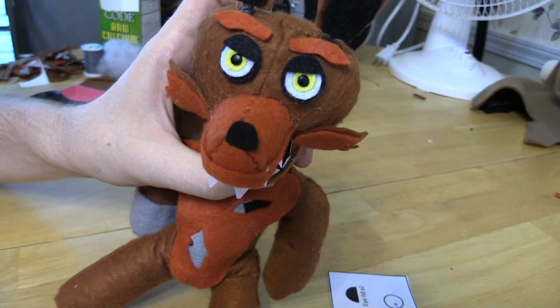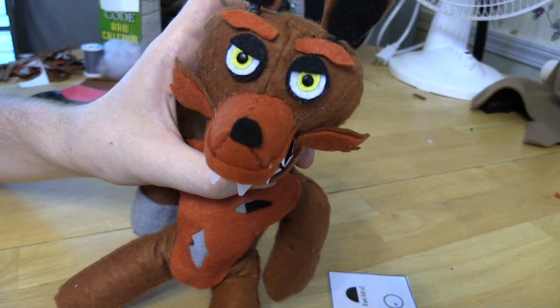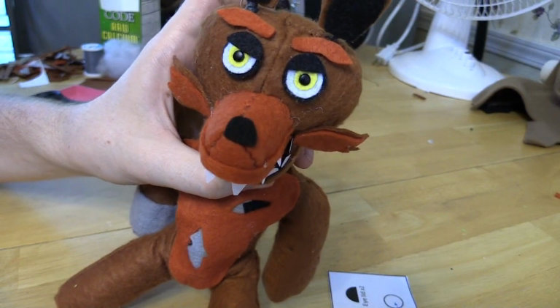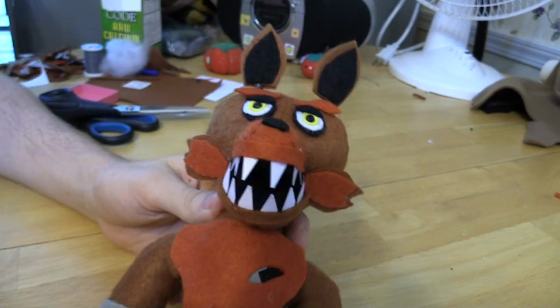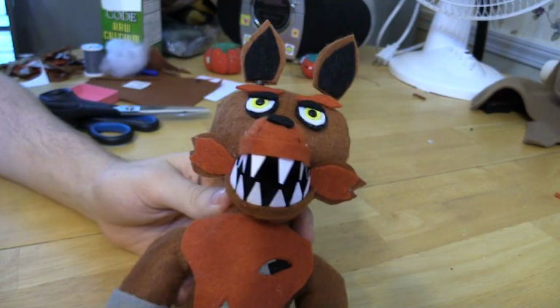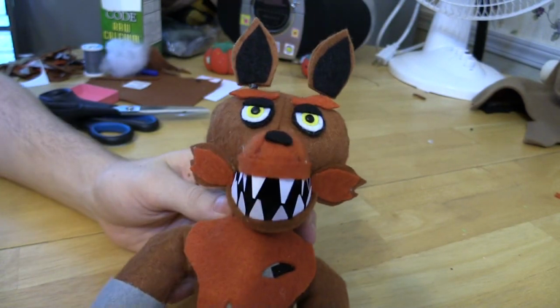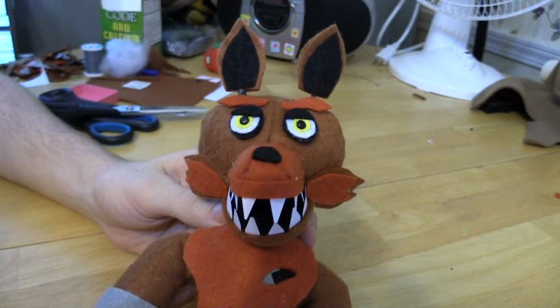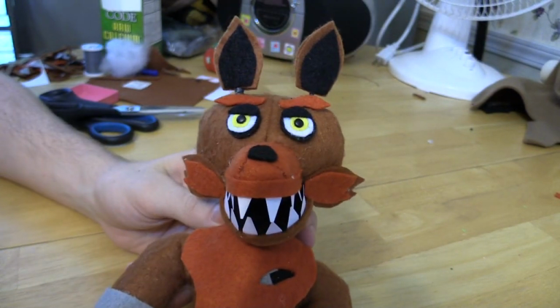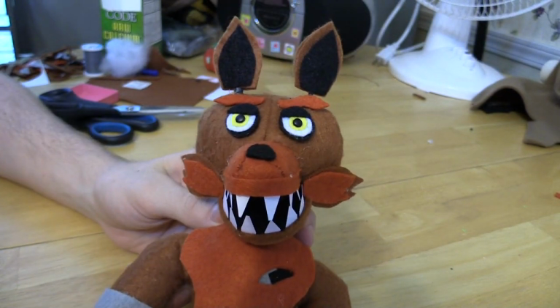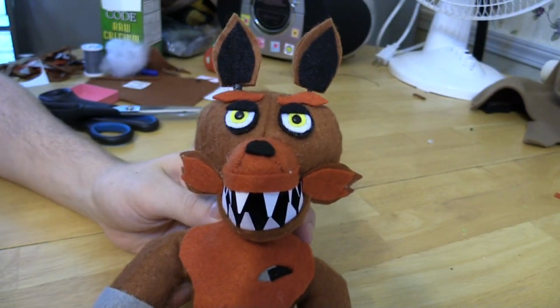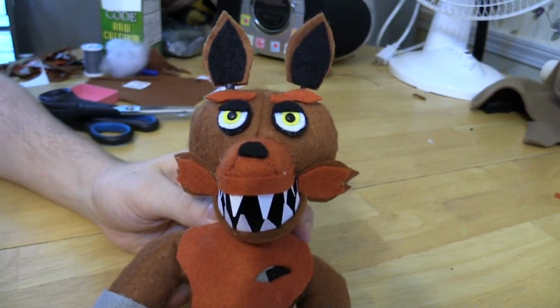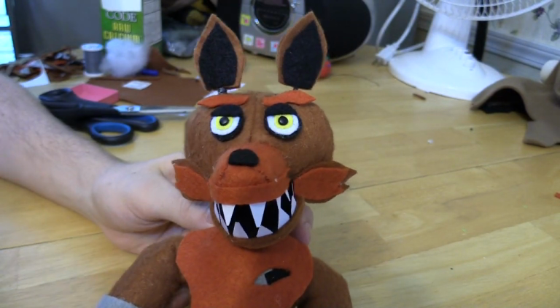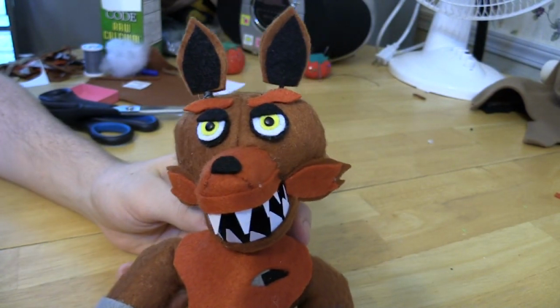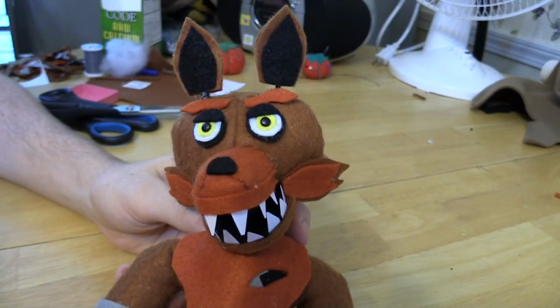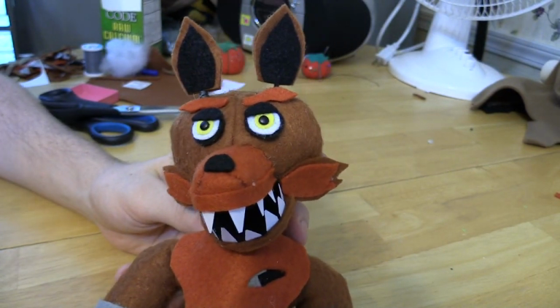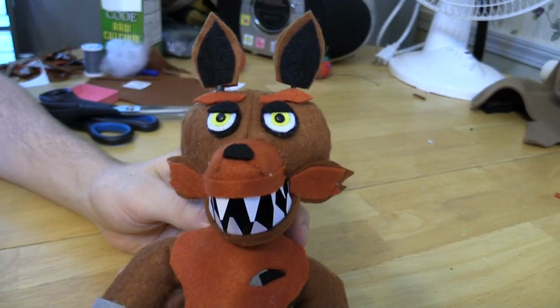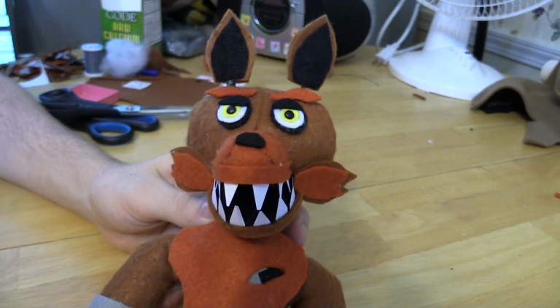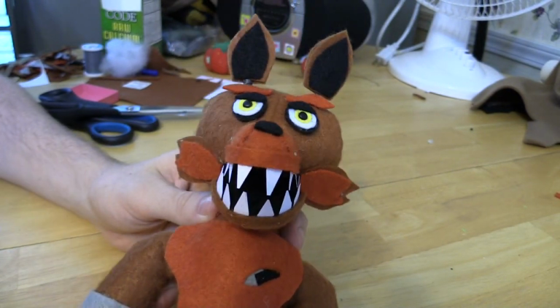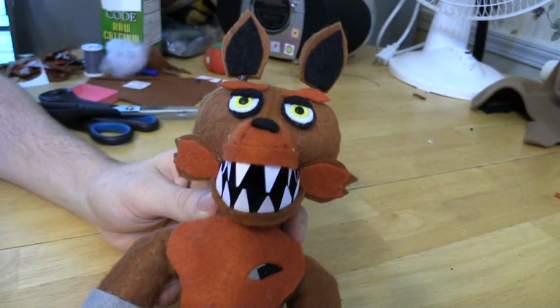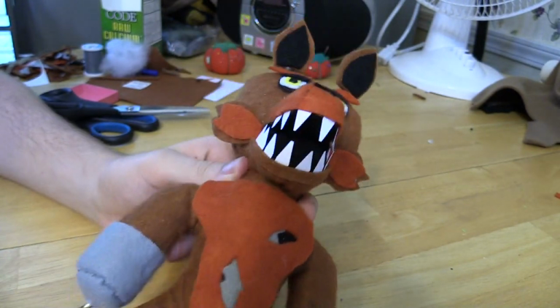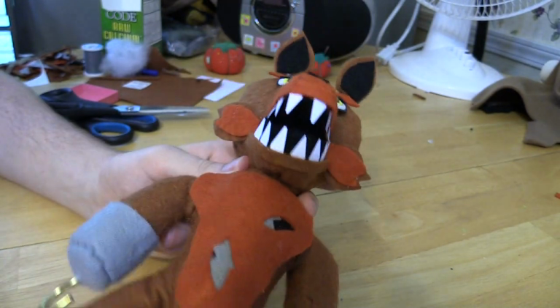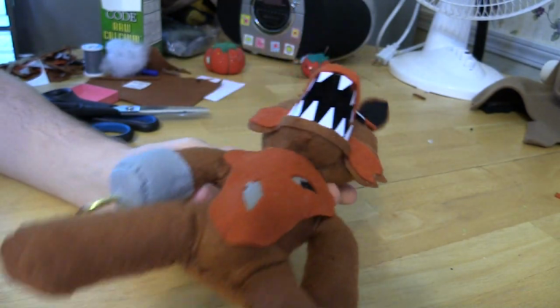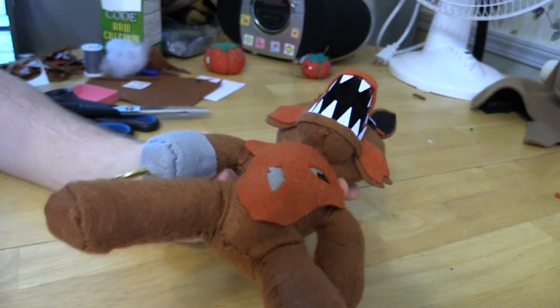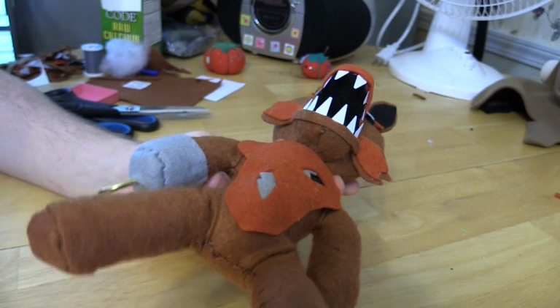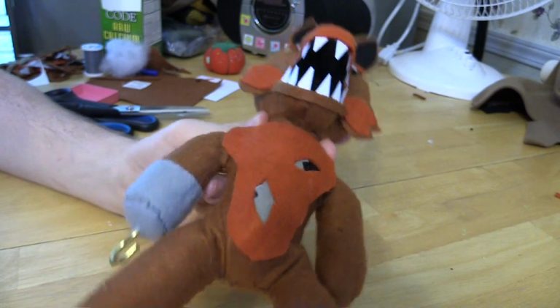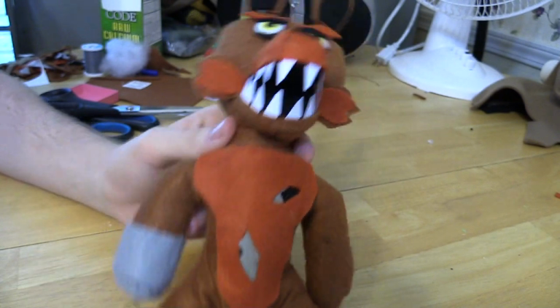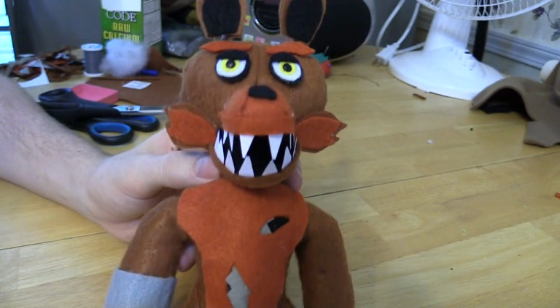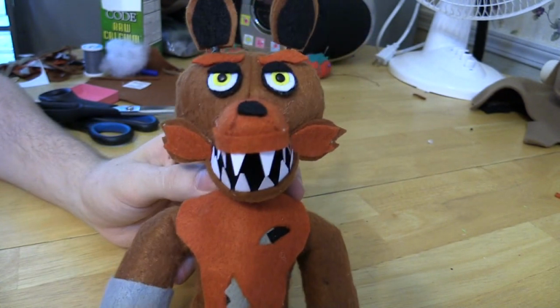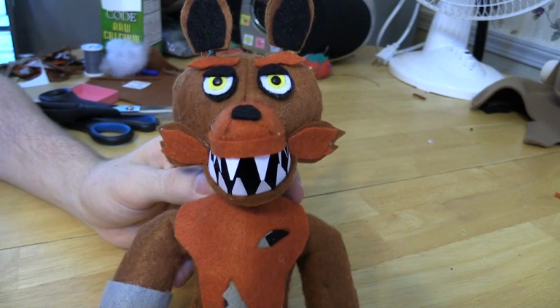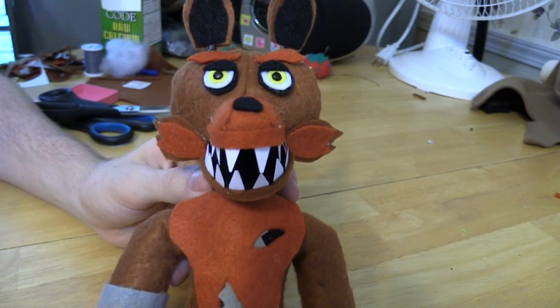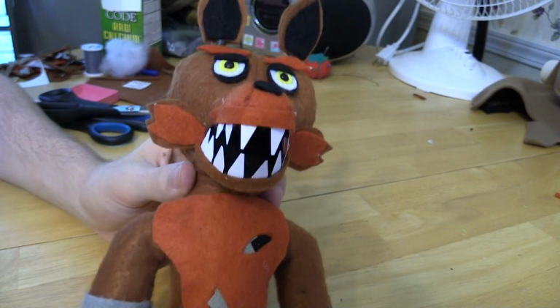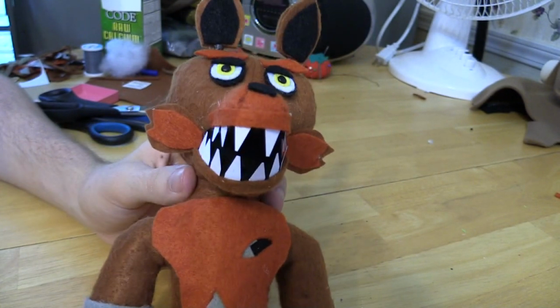Okay, so here's your newly completed Foxy - it's completely done!